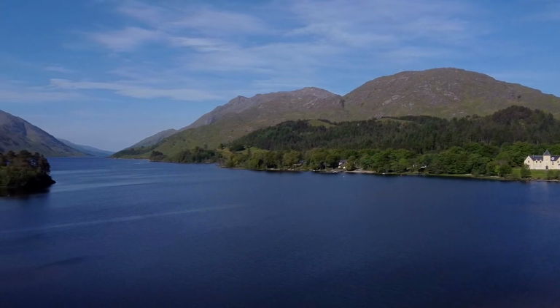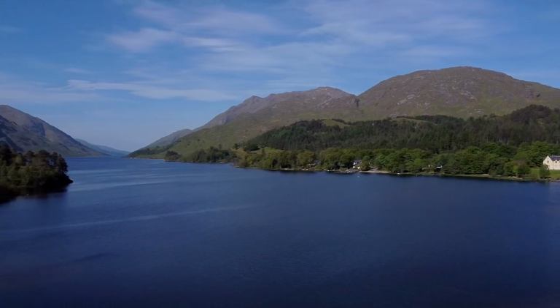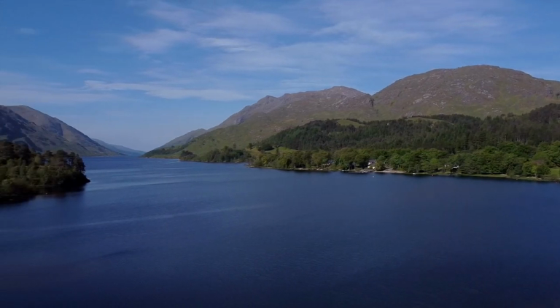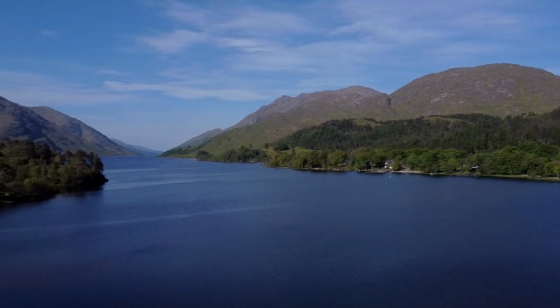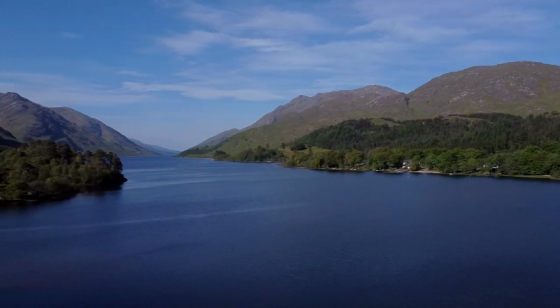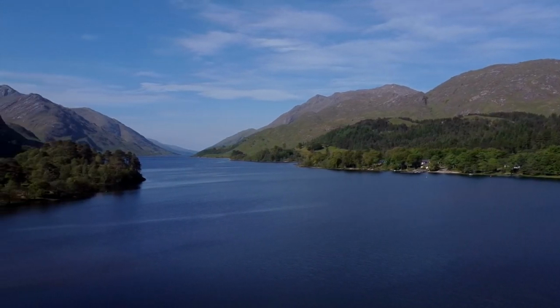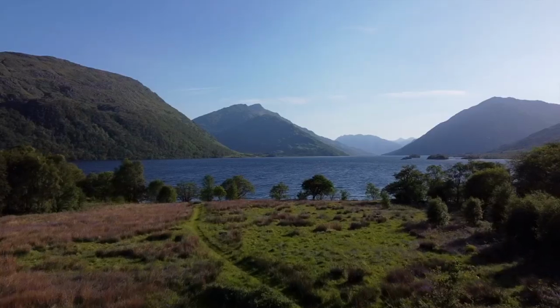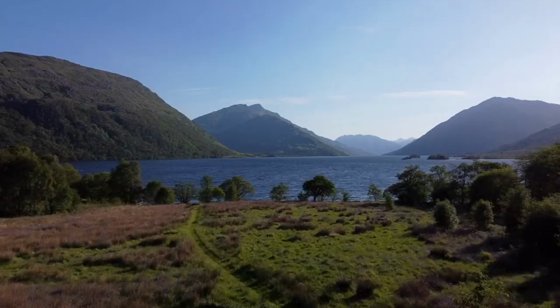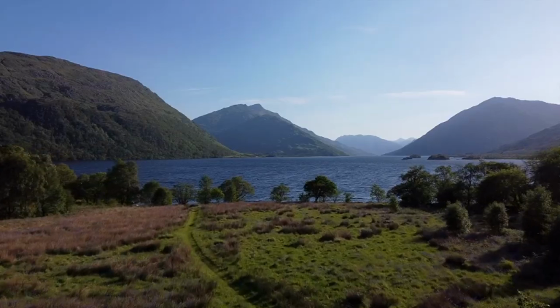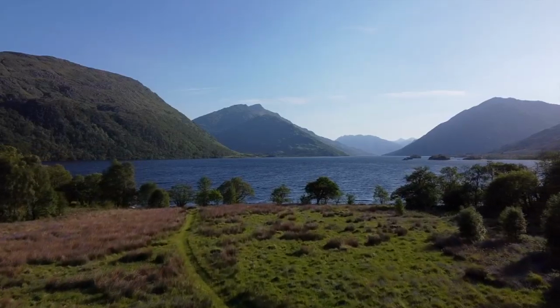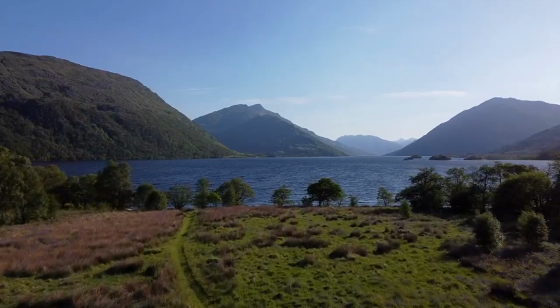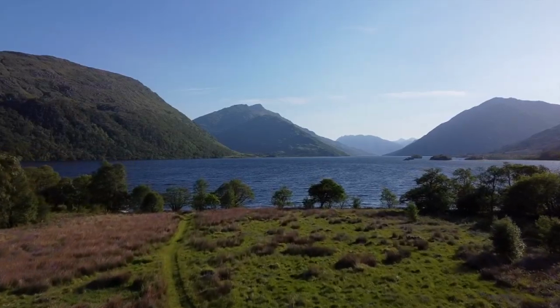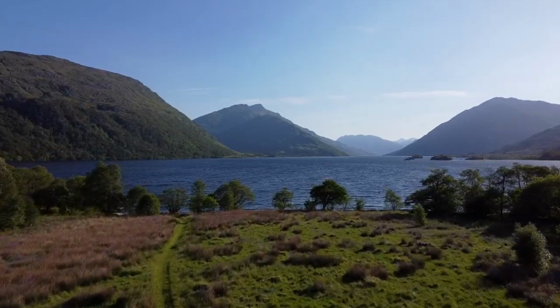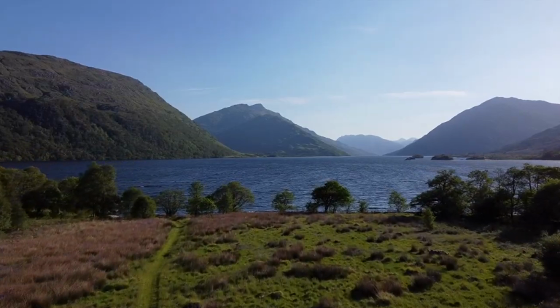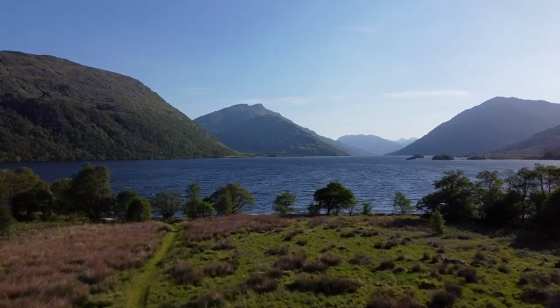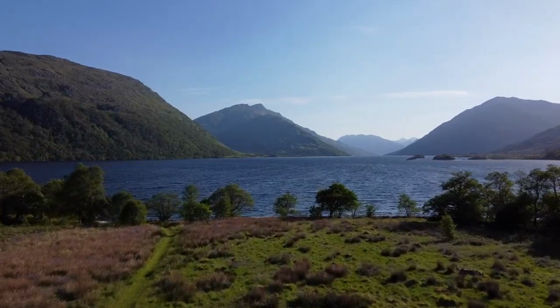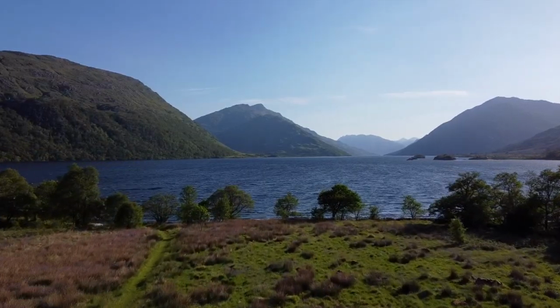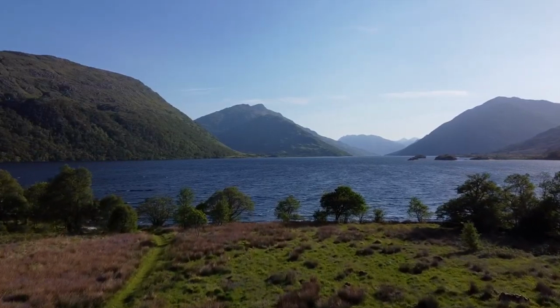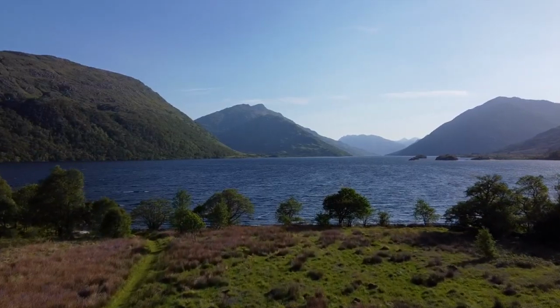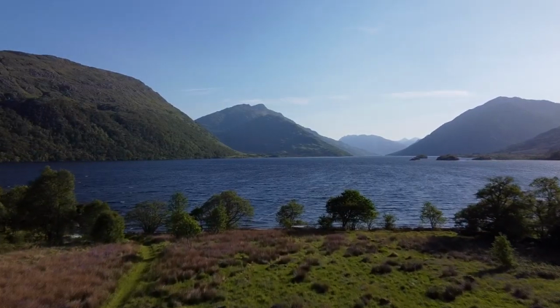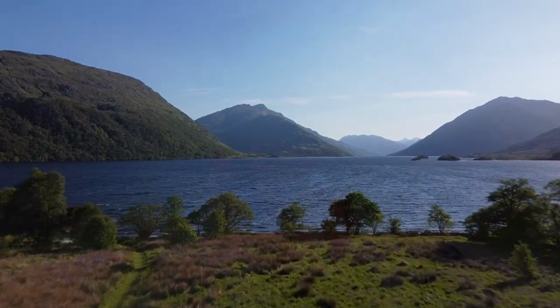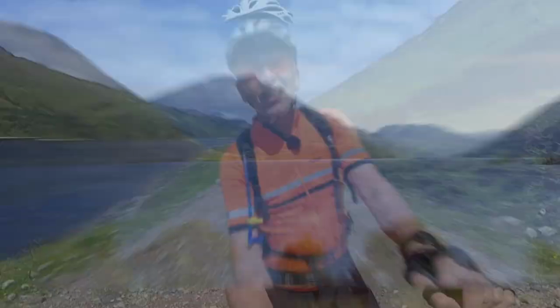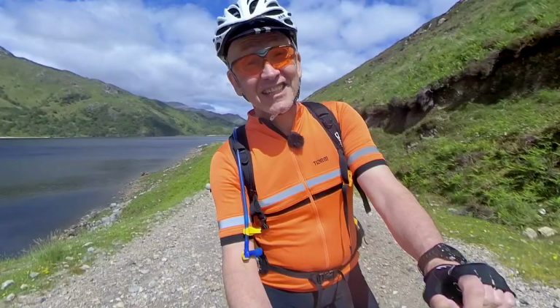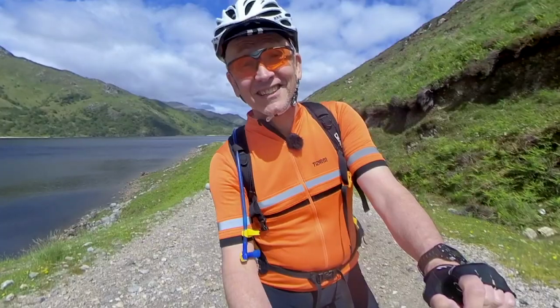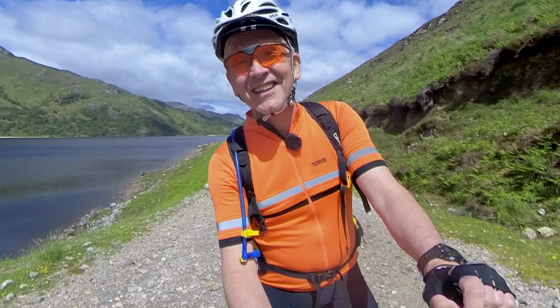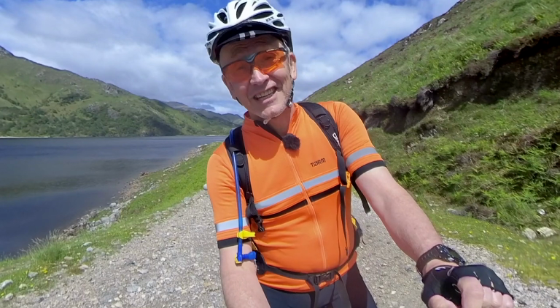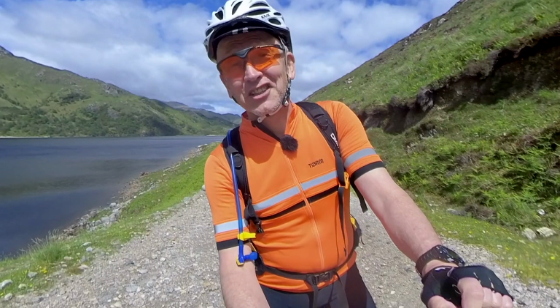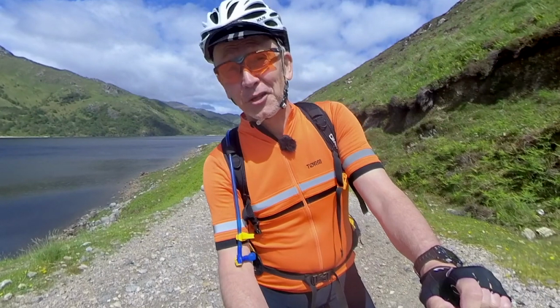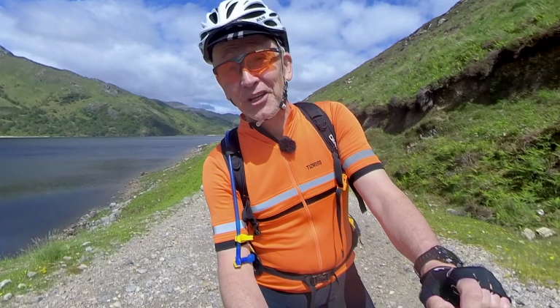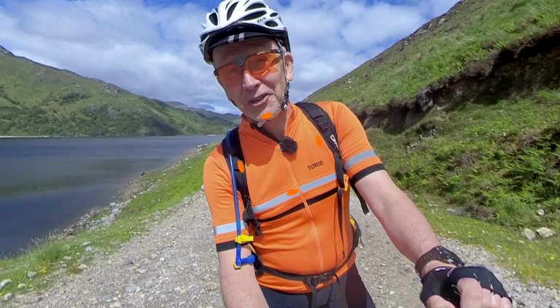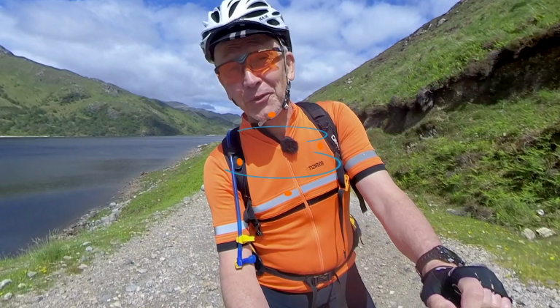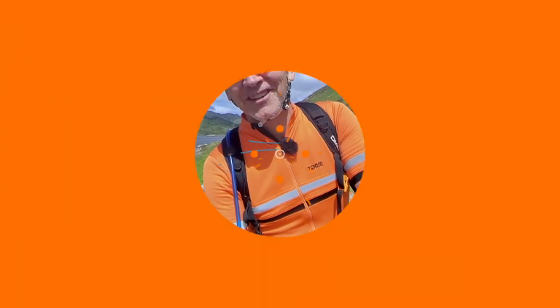And we have scenery. We have scenery by the bucket load. This is going to be a good one.